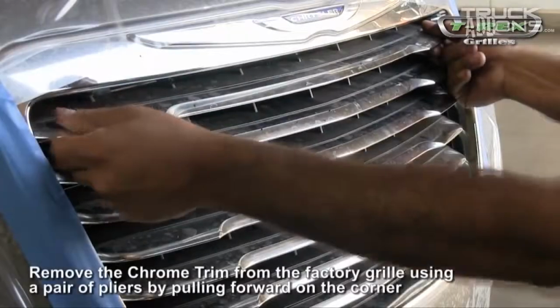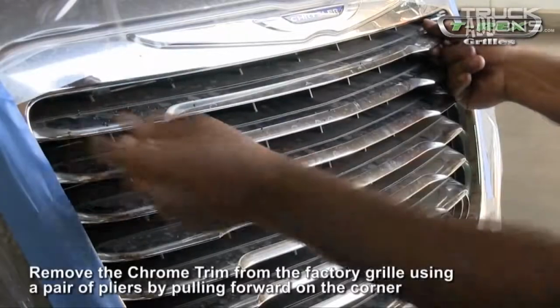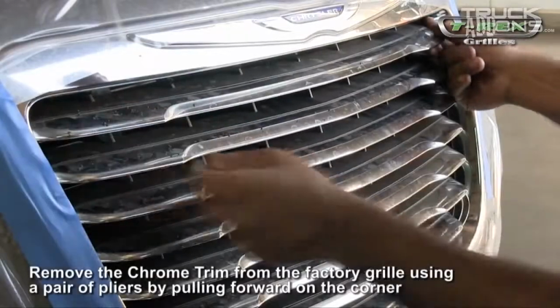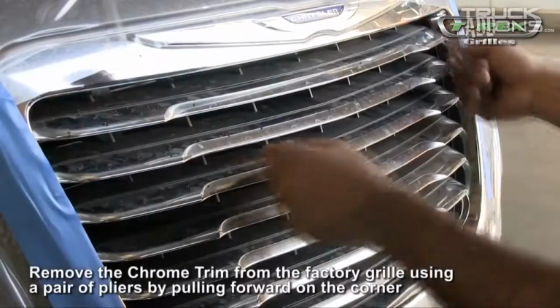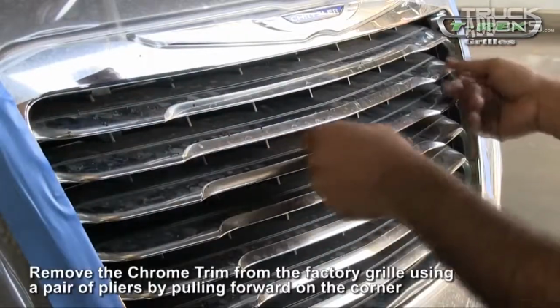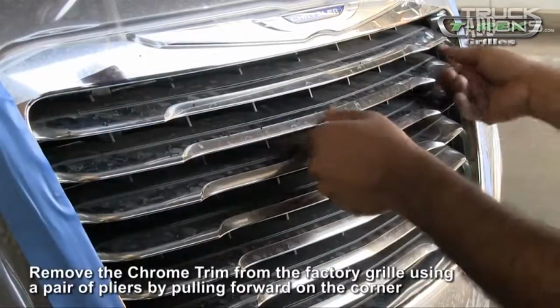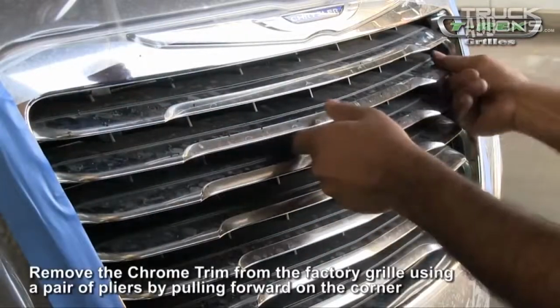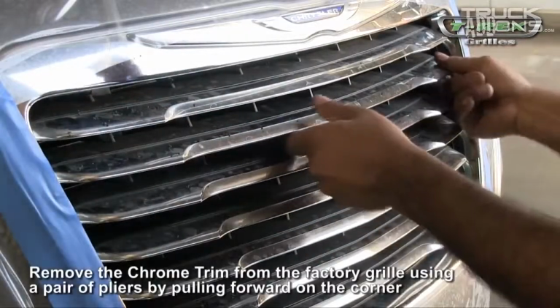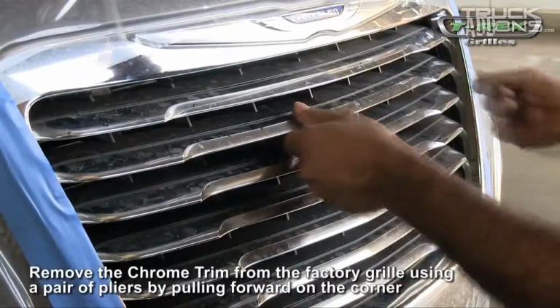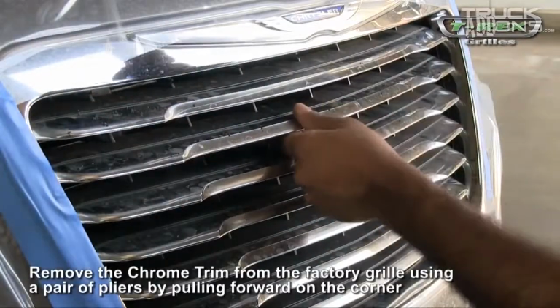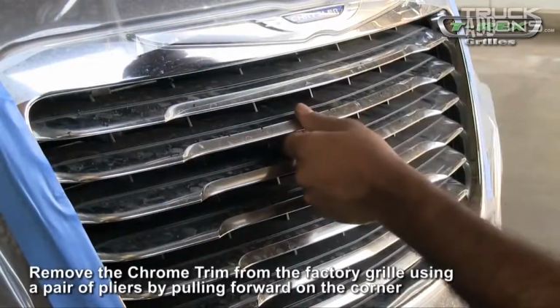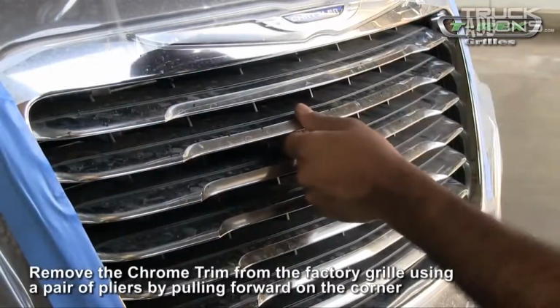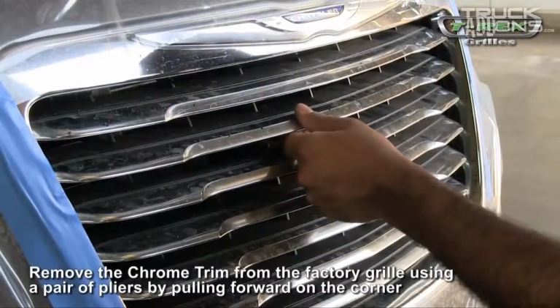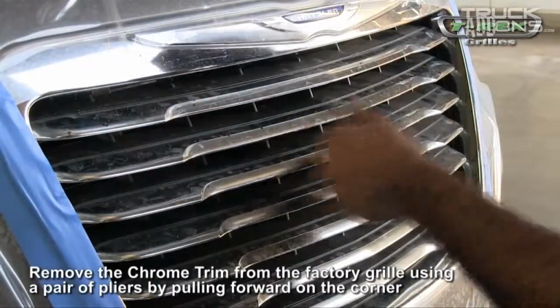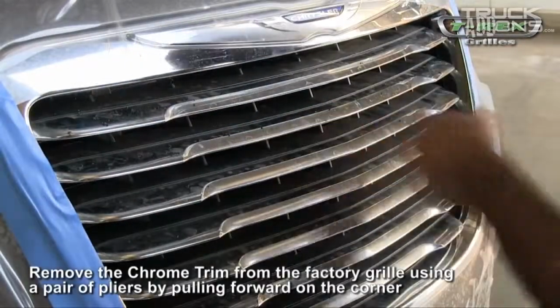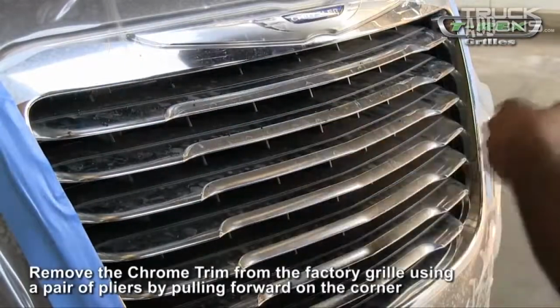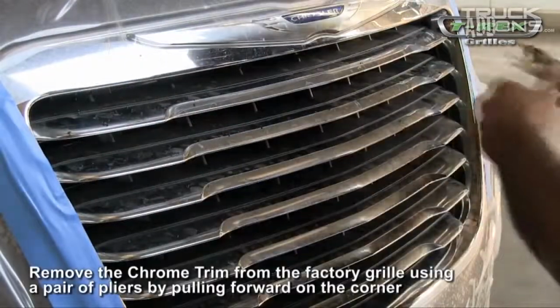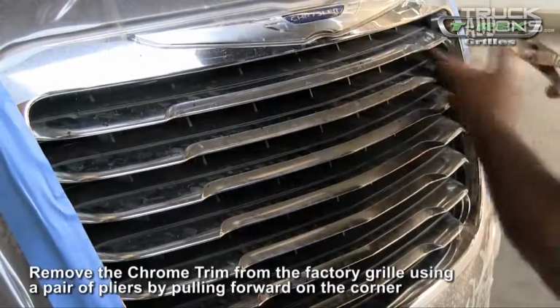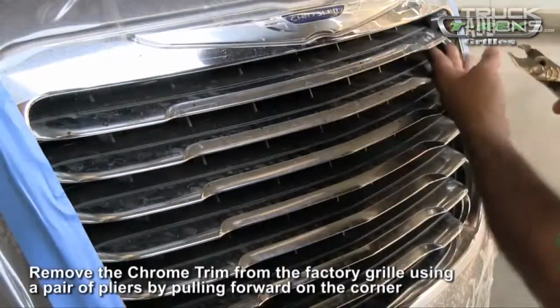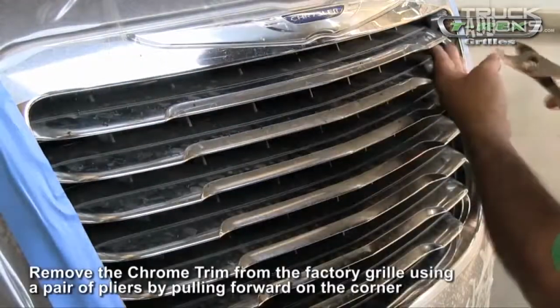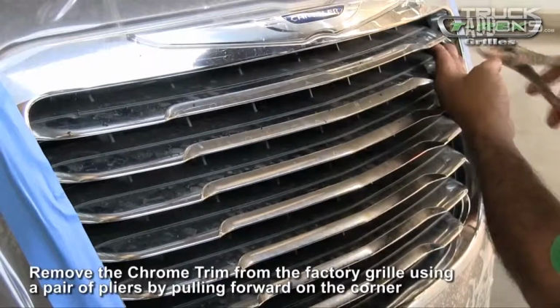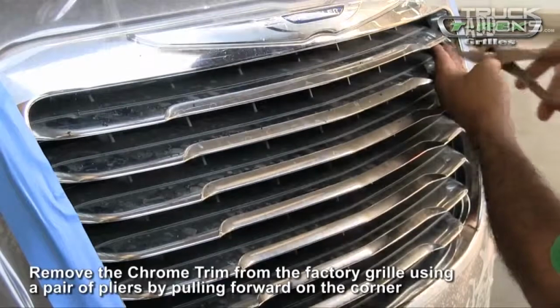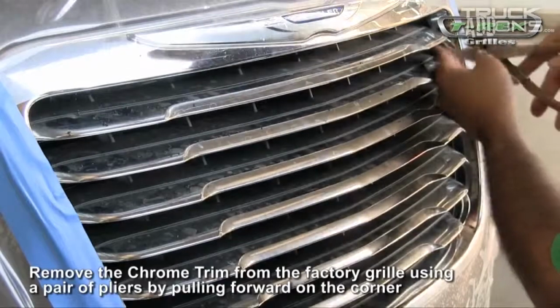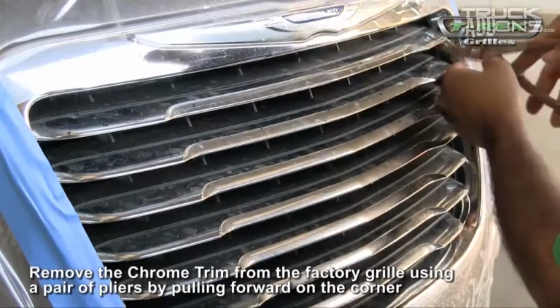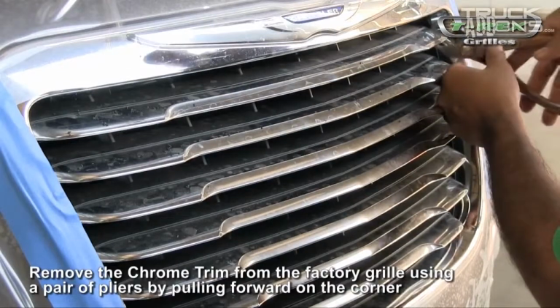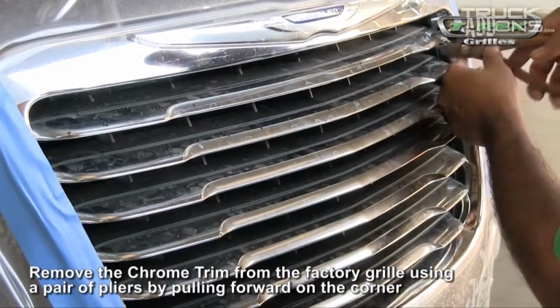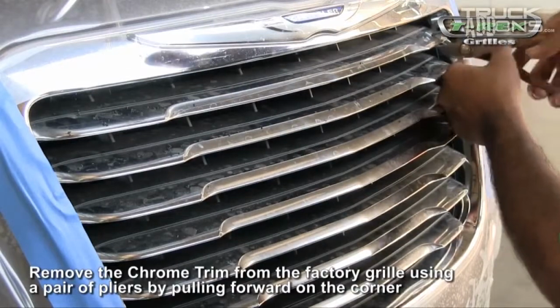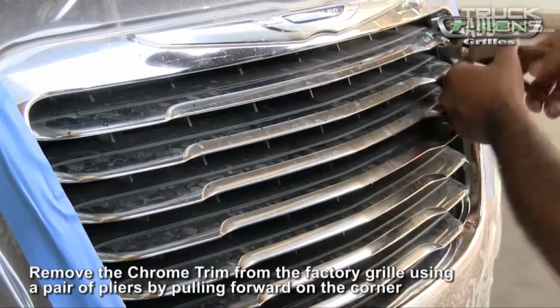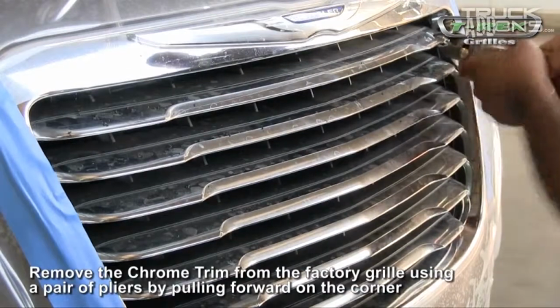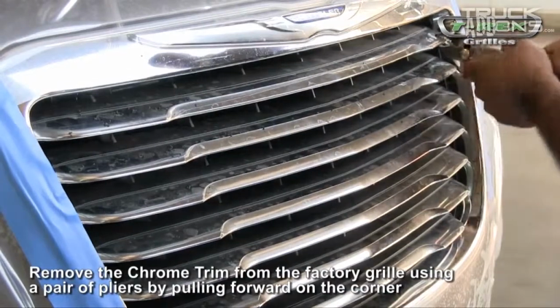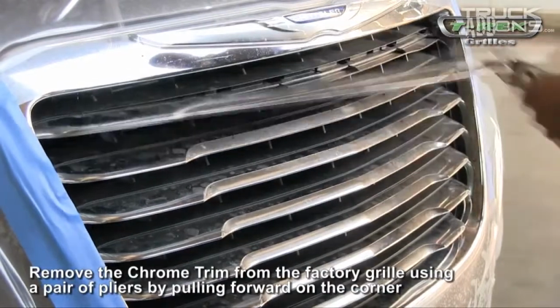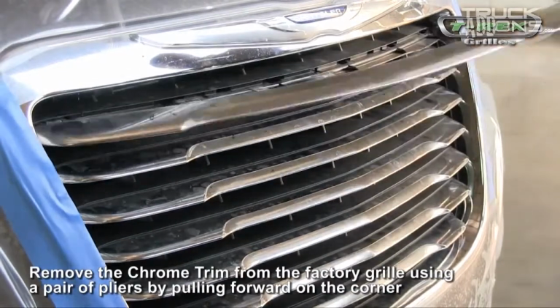After that, remove the chrome trim from the factory grill by pulling forward on the corner with a pair of pliers.